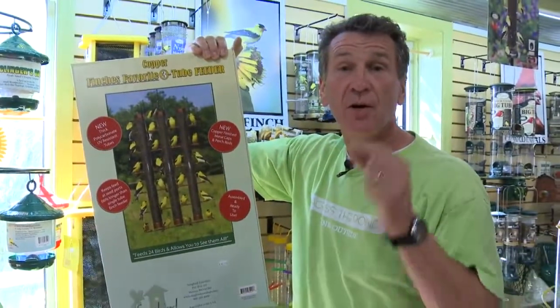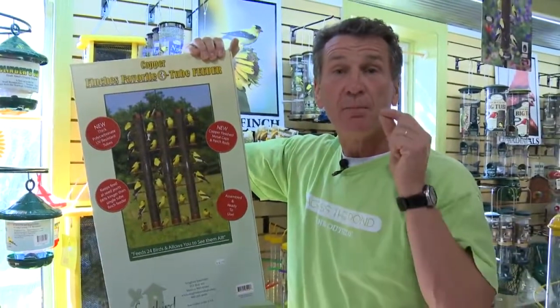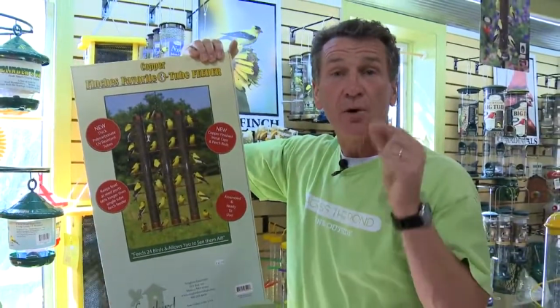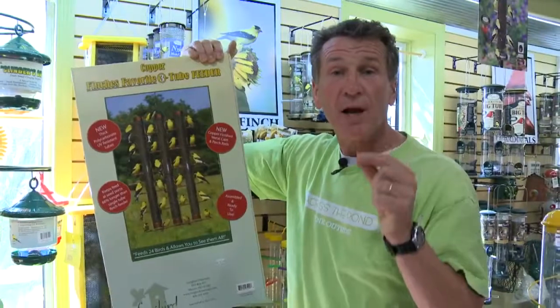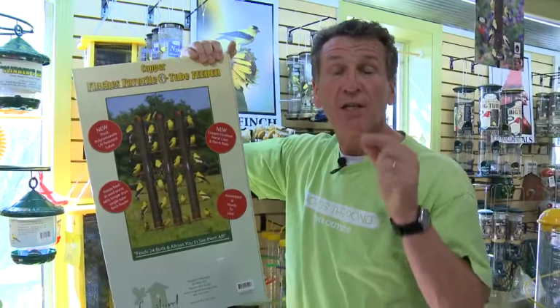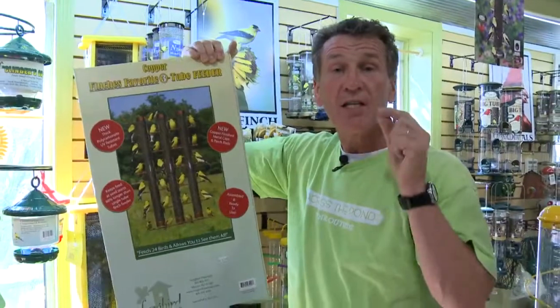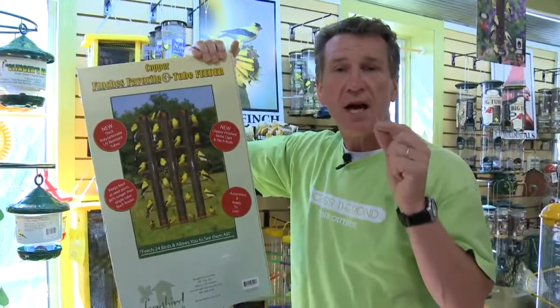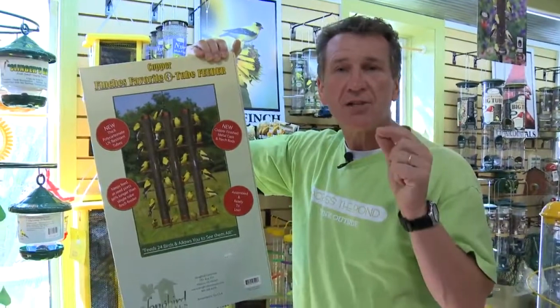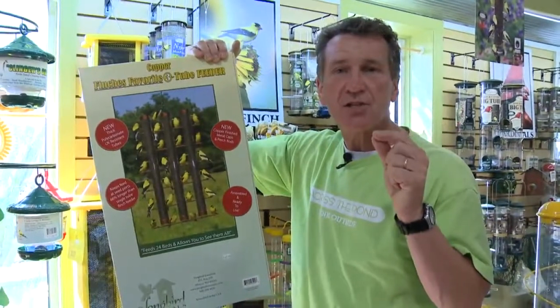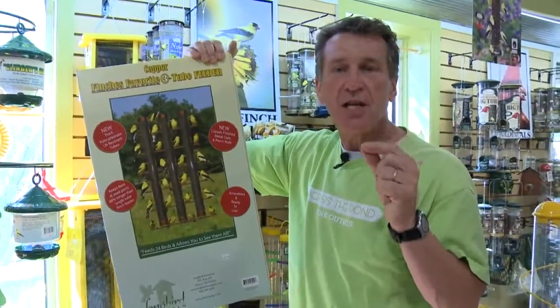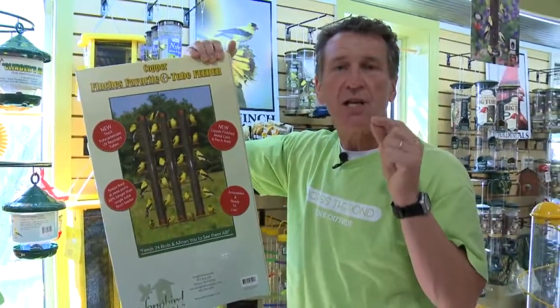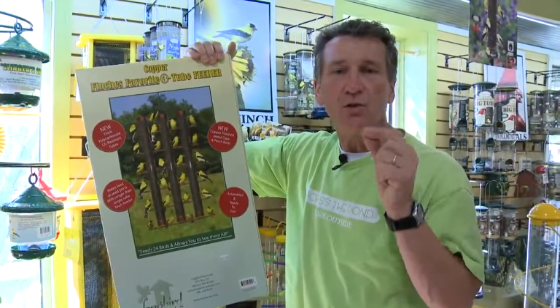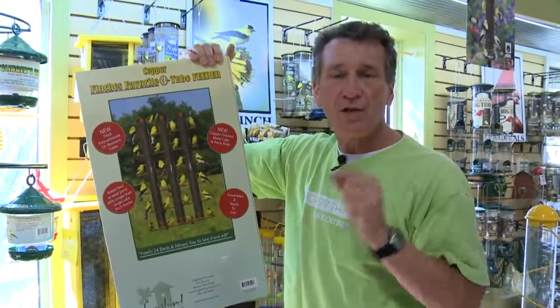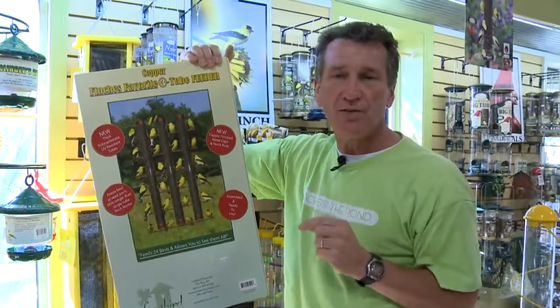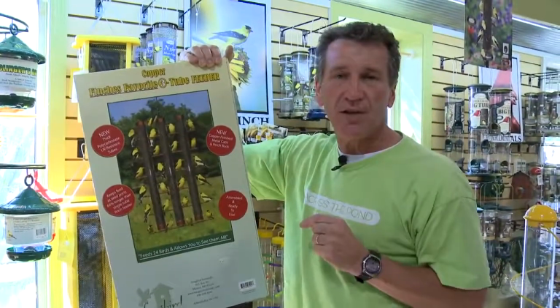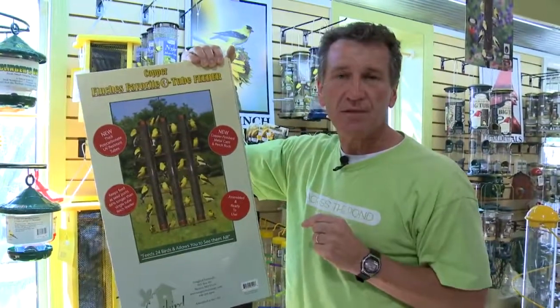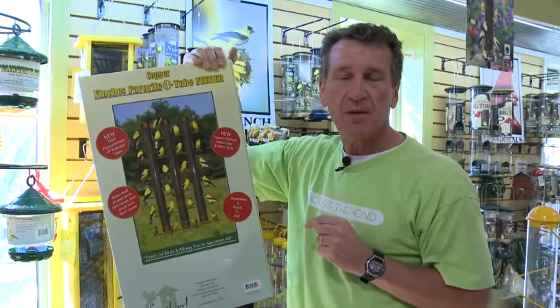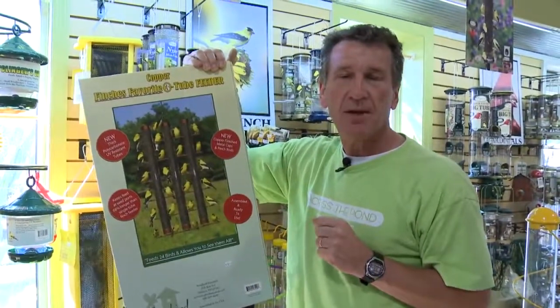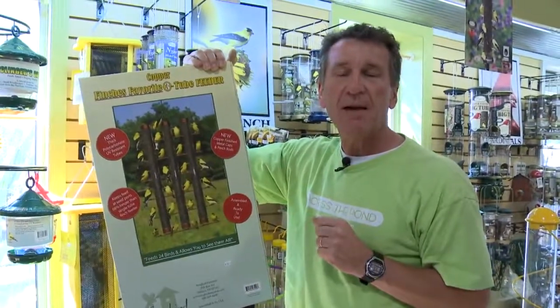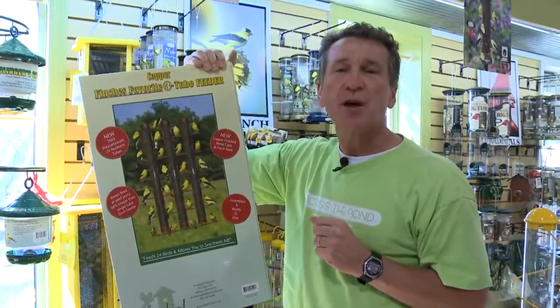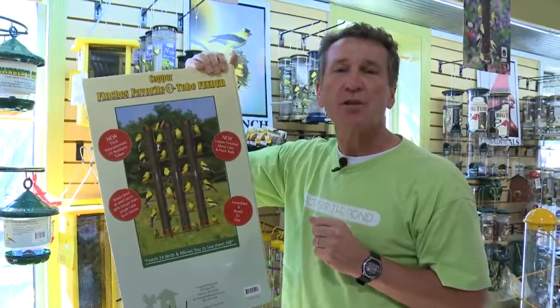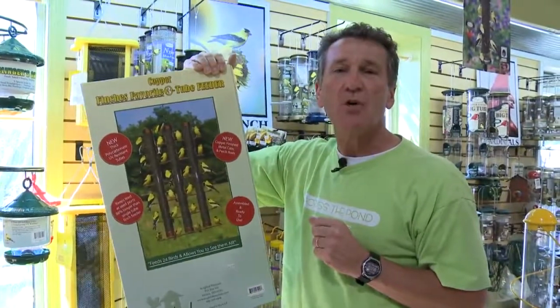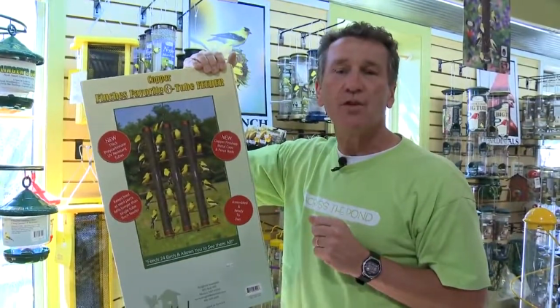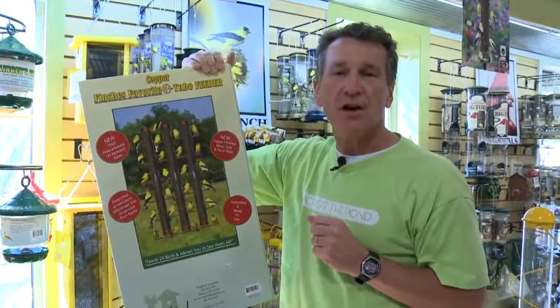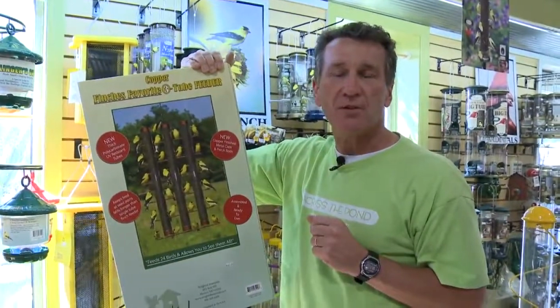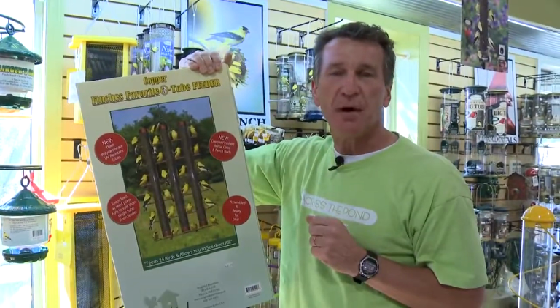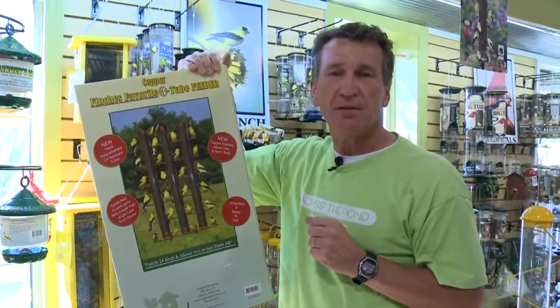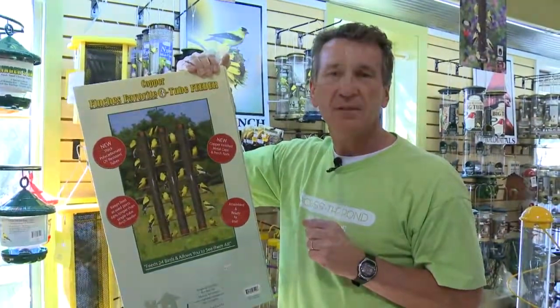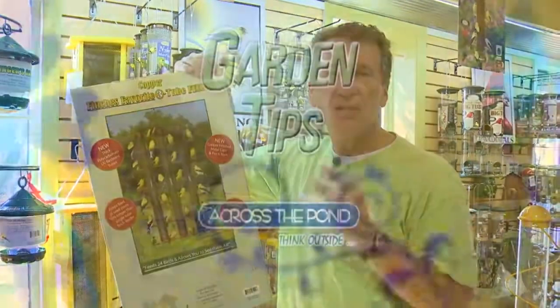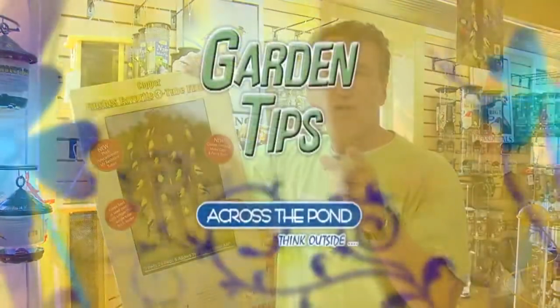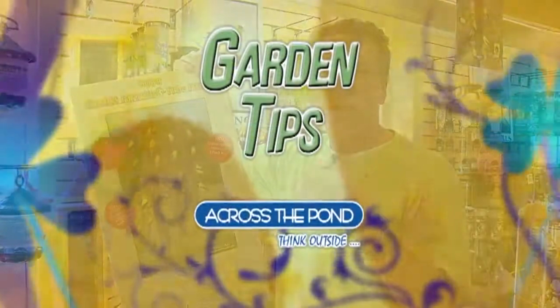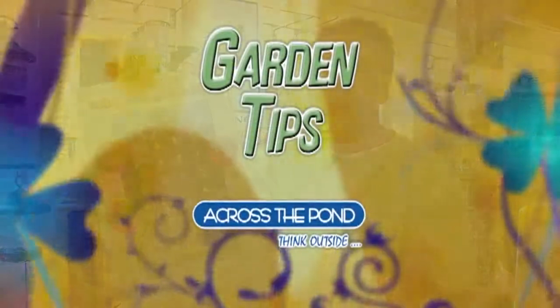So put out niger seed in your finch feeders. I'm Trevor Cole for Across the Pond. Cheerio.